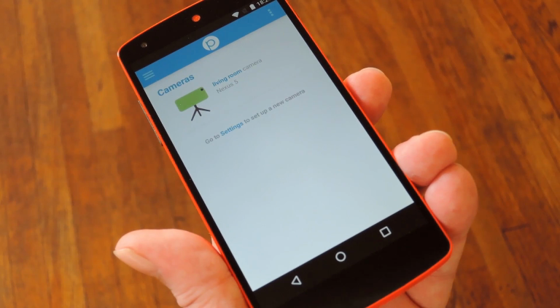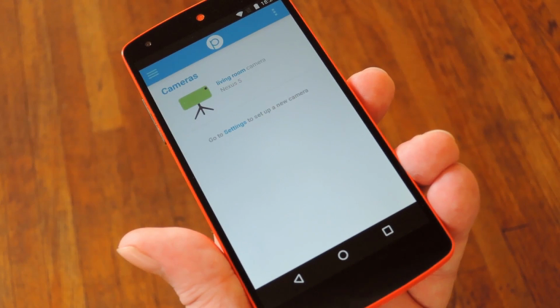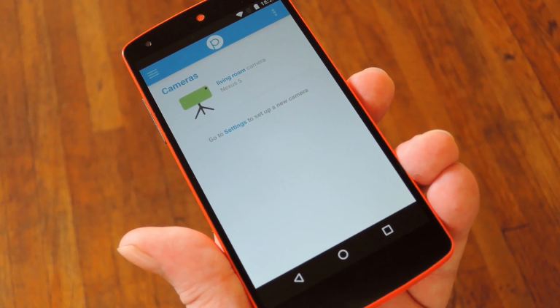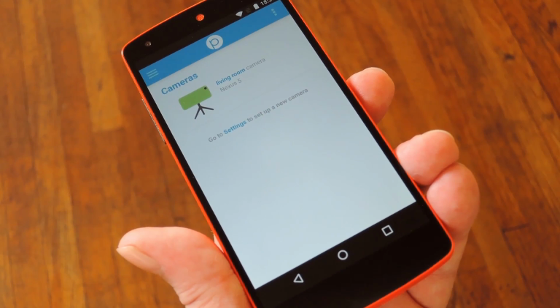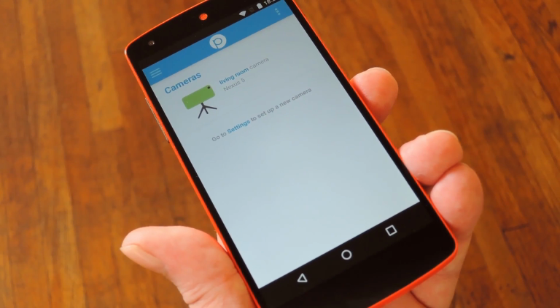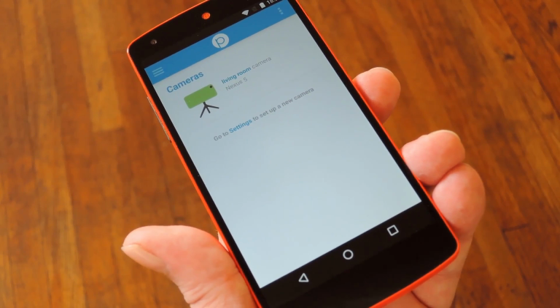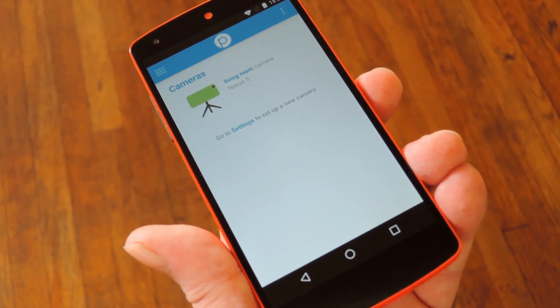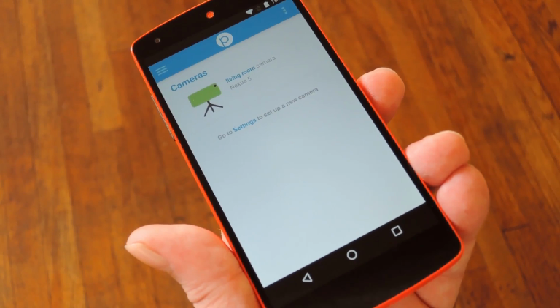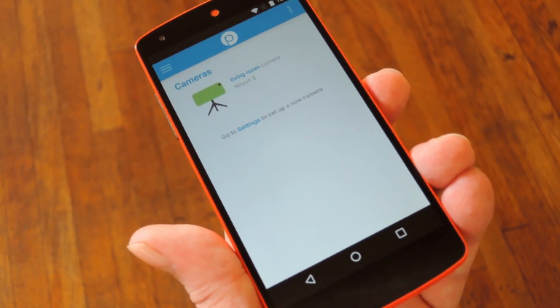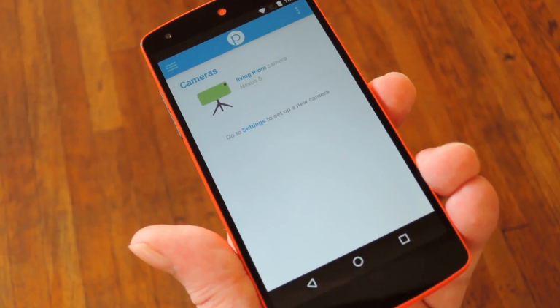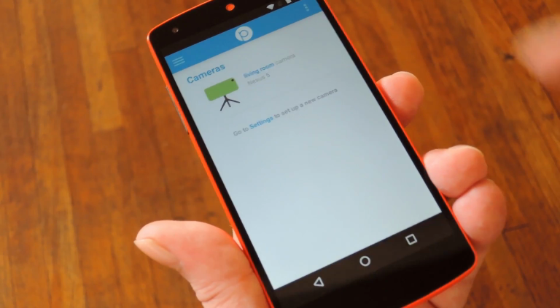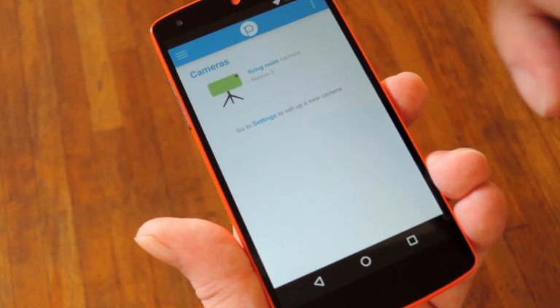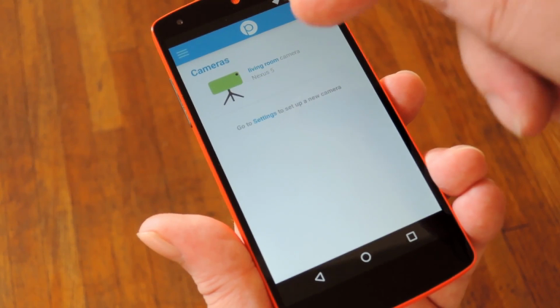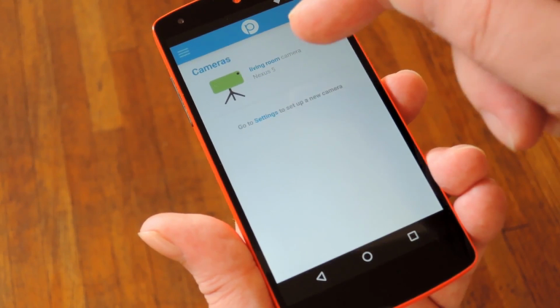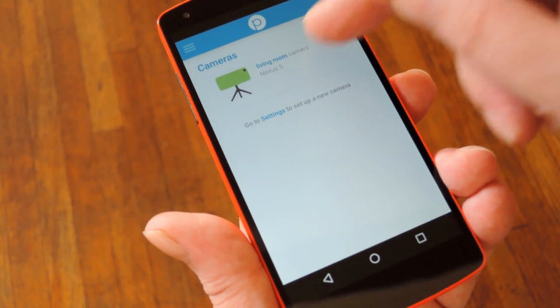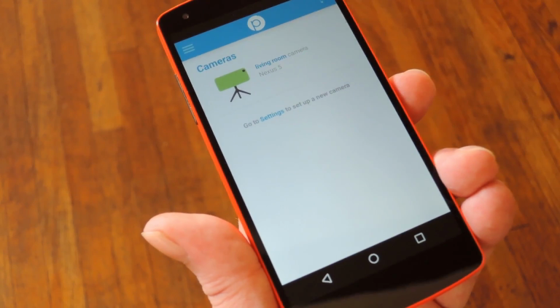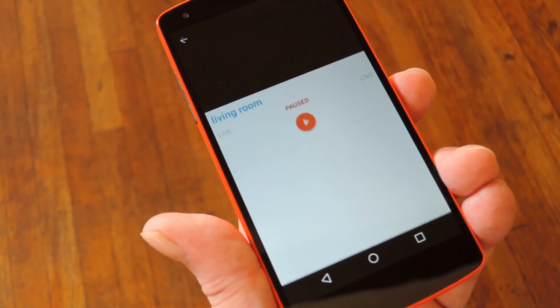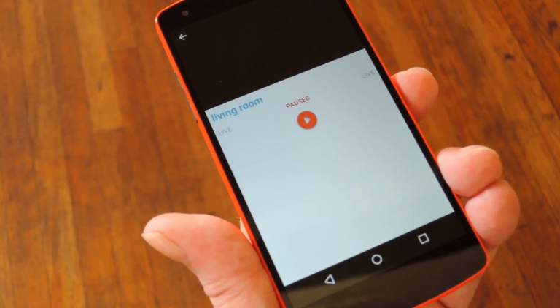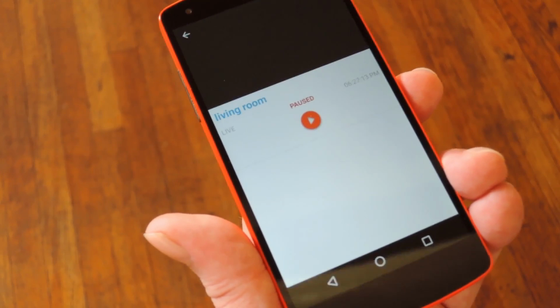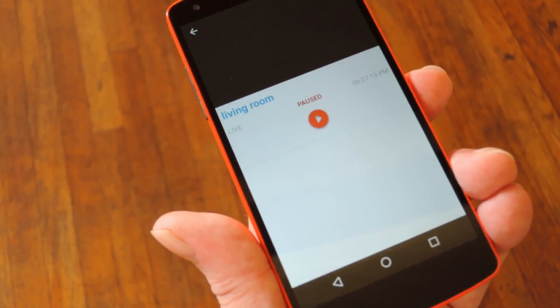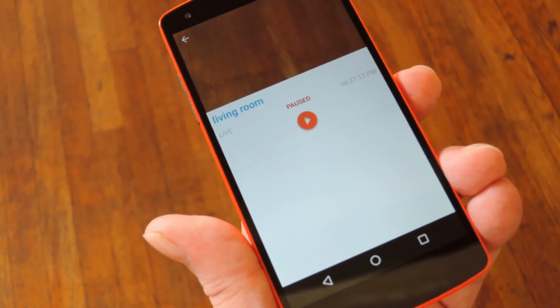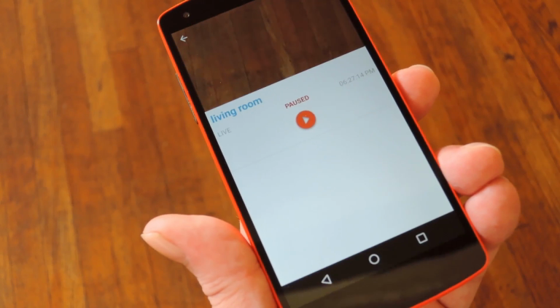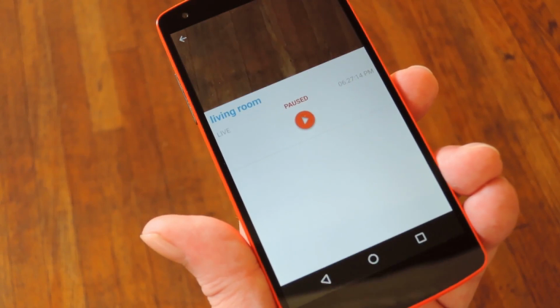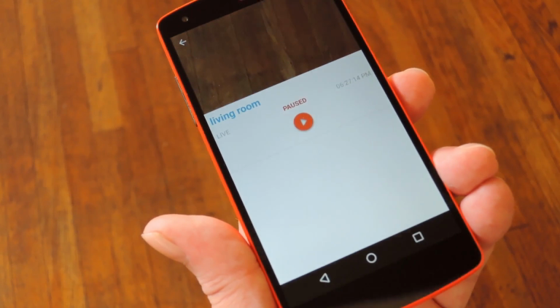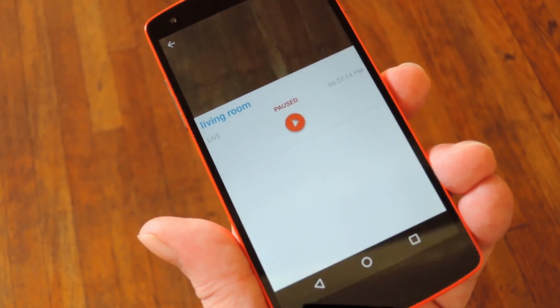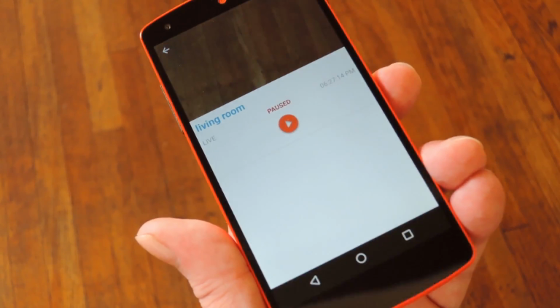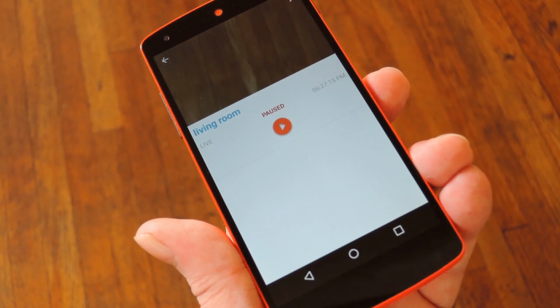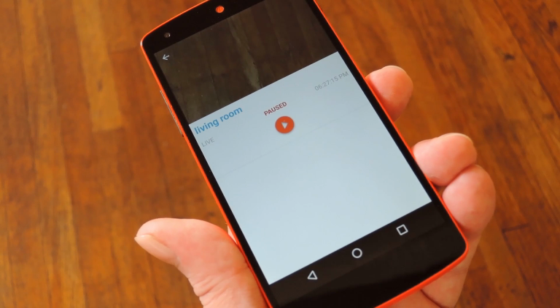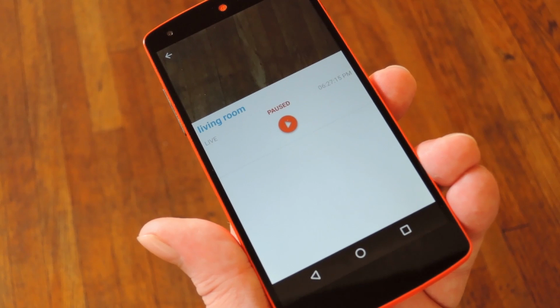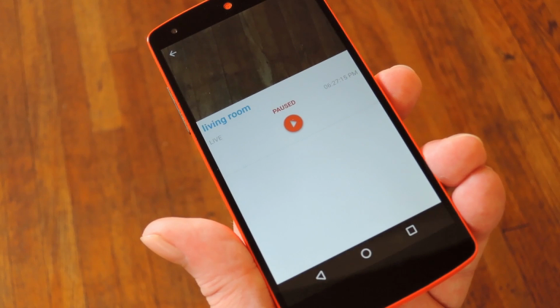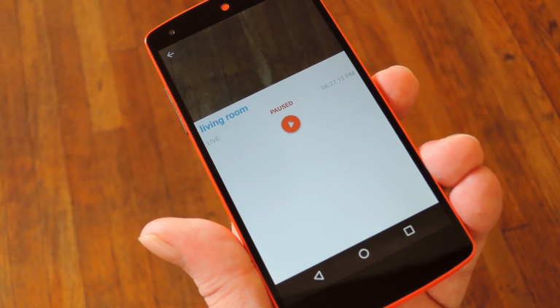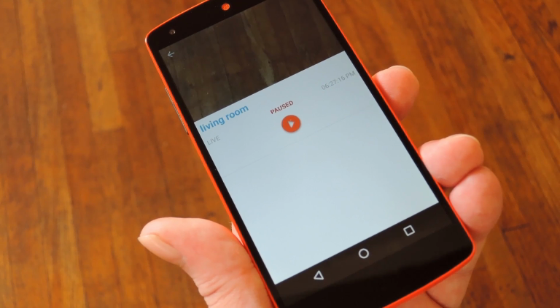Hey, what's up everybody. It's Dallas with GadgetHacks, and today I'm going to show you the easiest way to turn an Android device into a live home monitor.